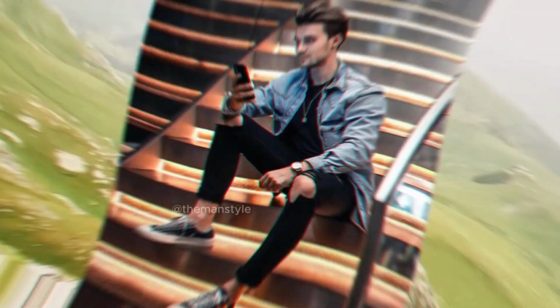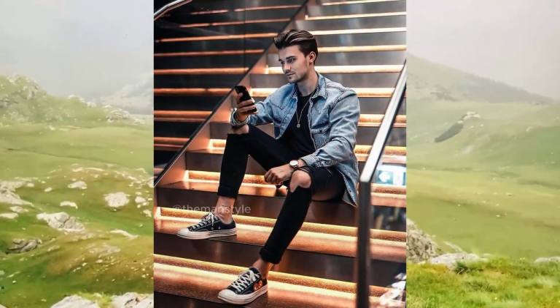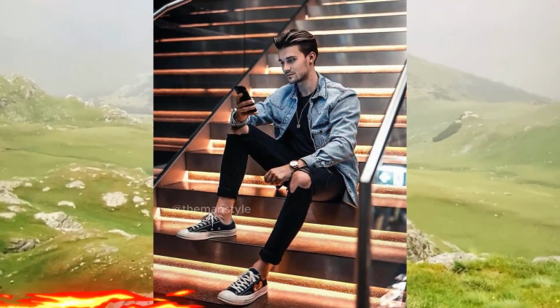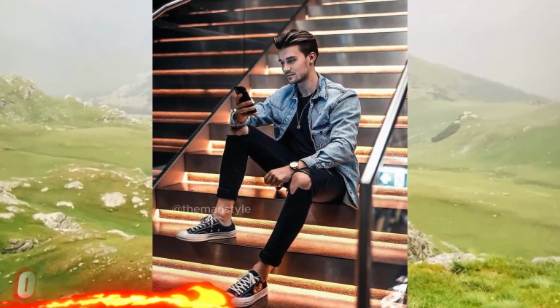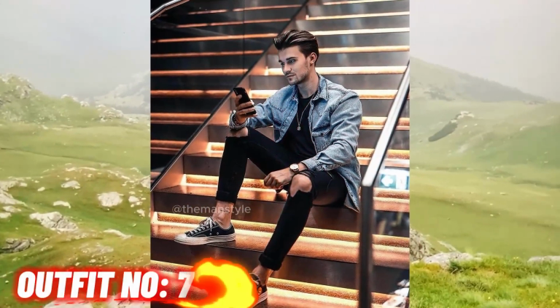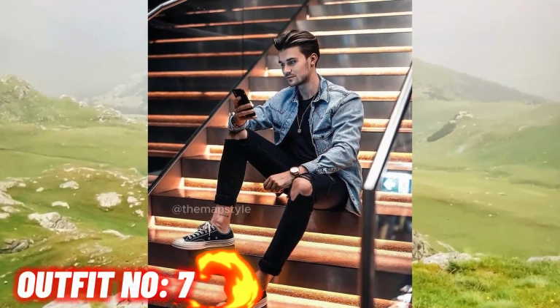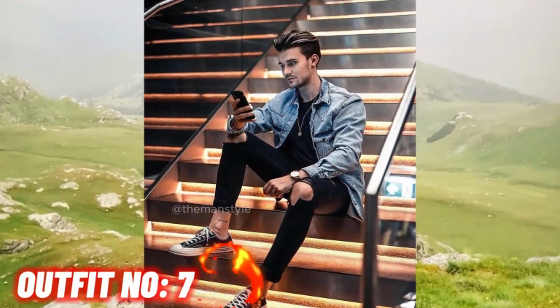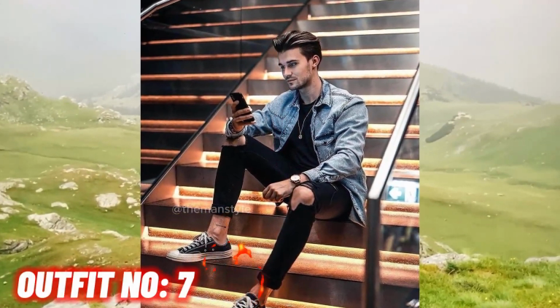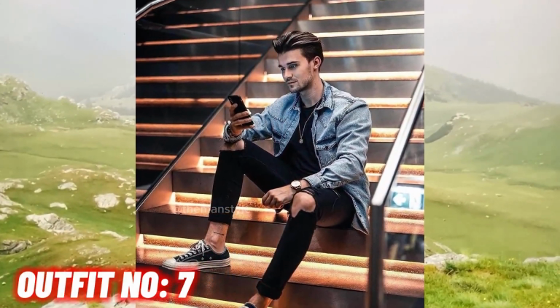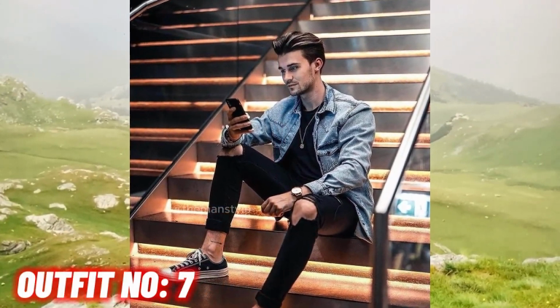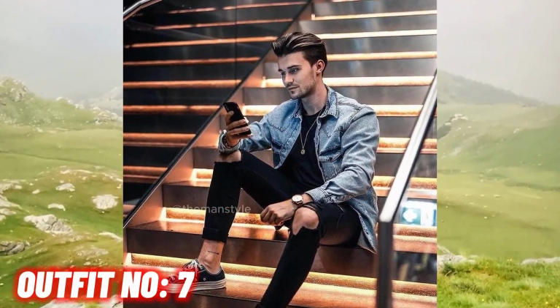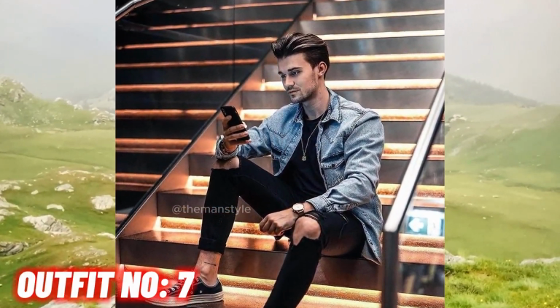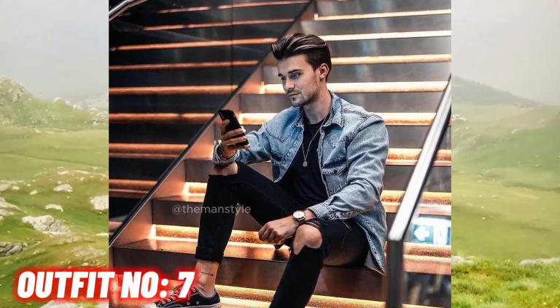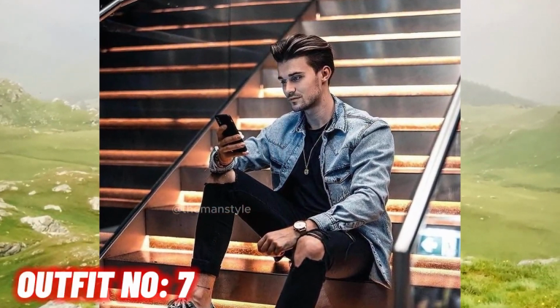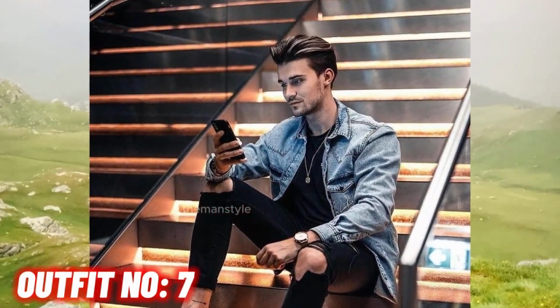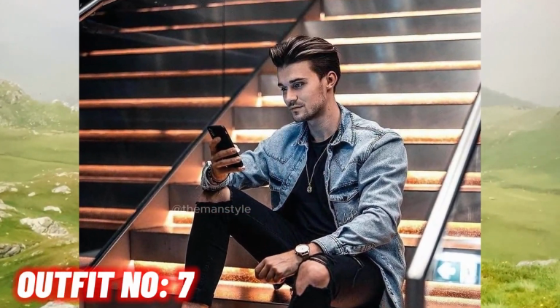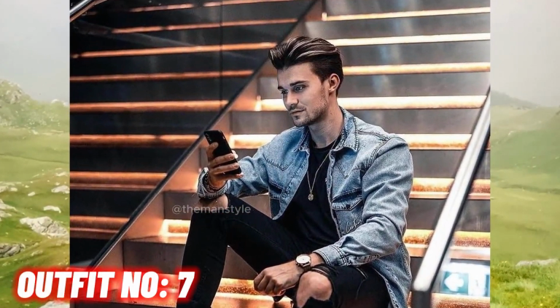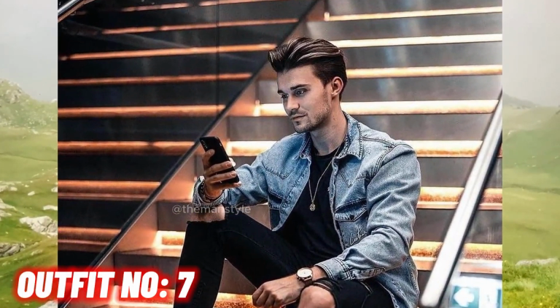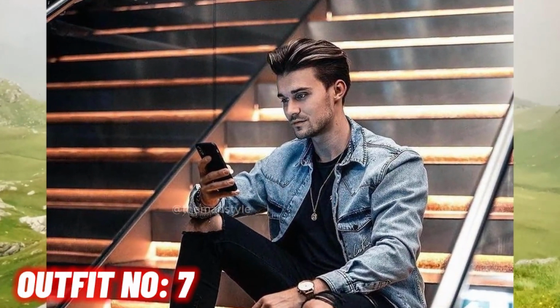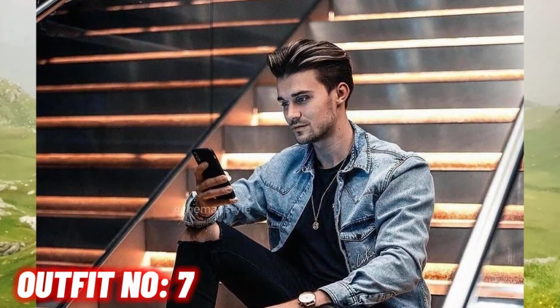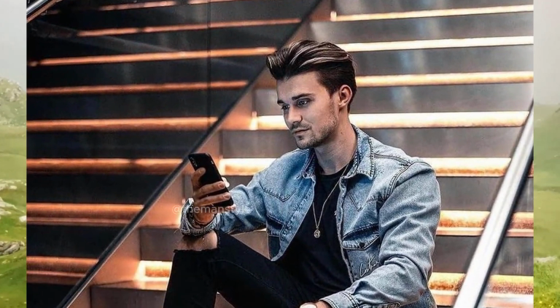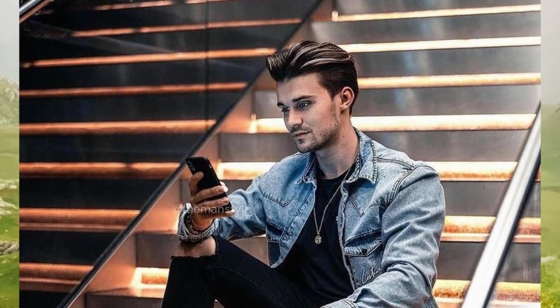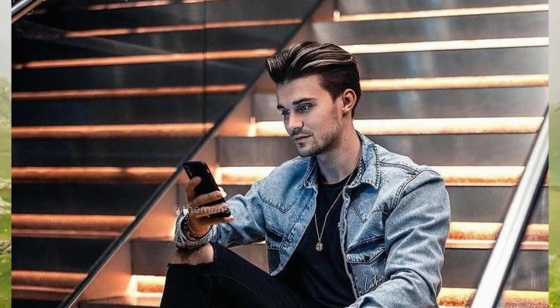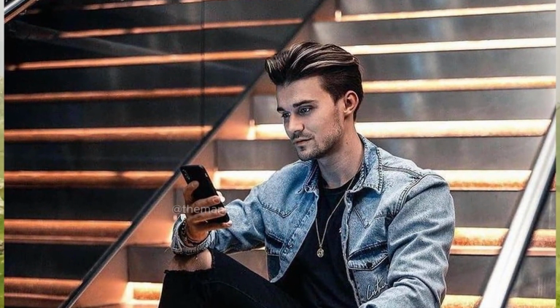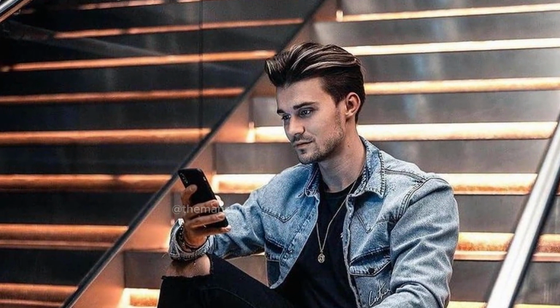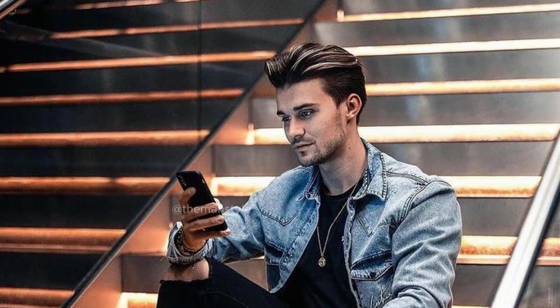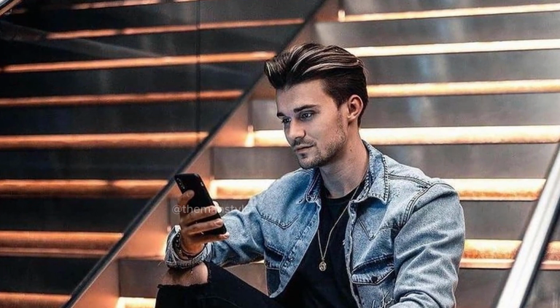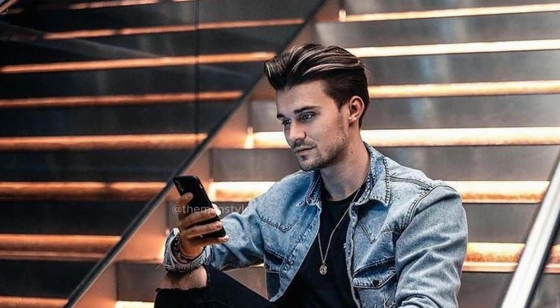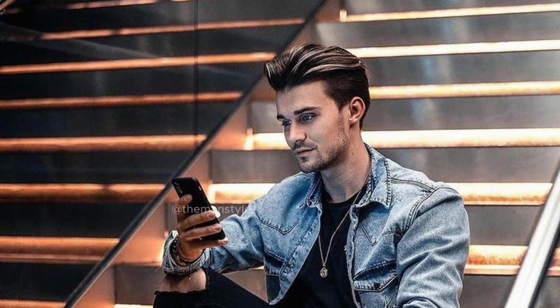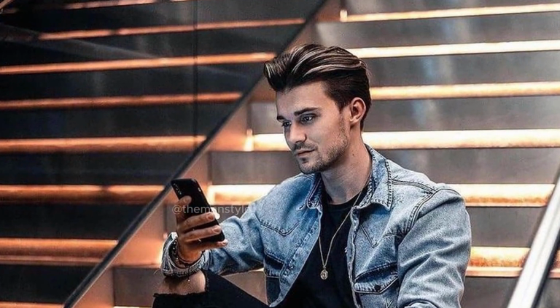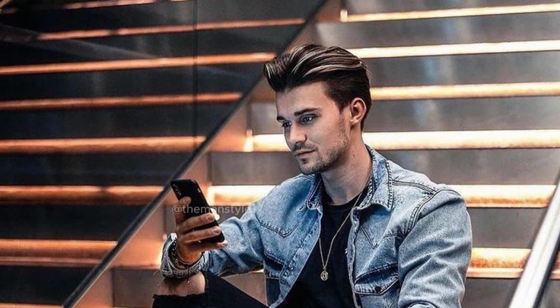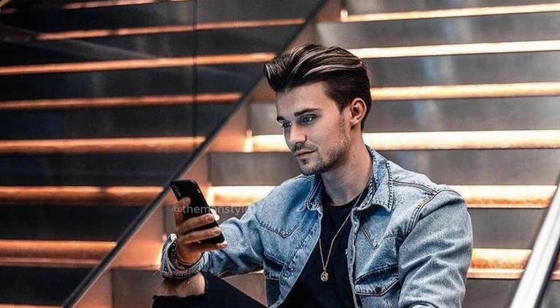Outfit number seven. Denim jacket with black jeans and black converse.